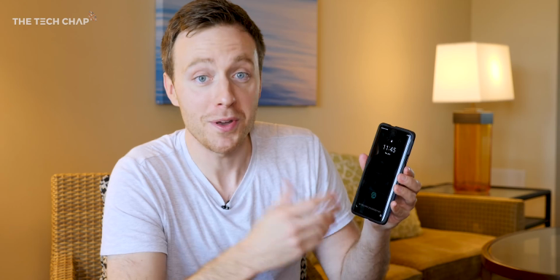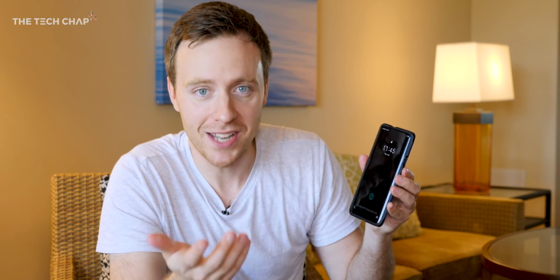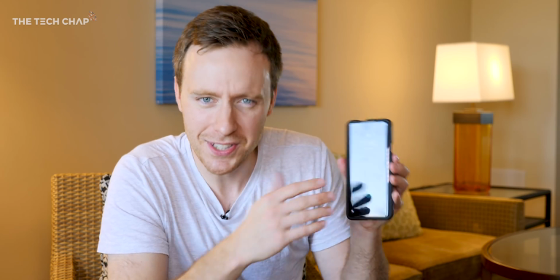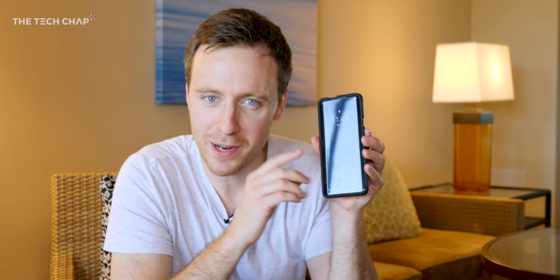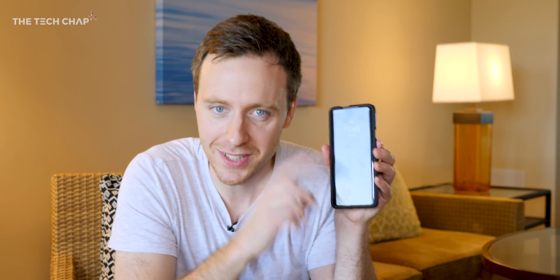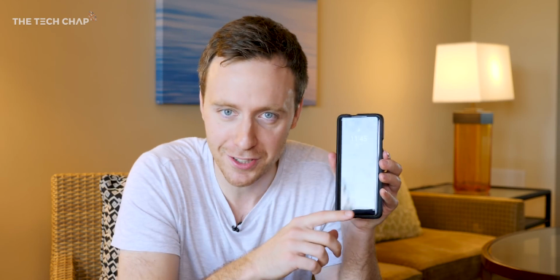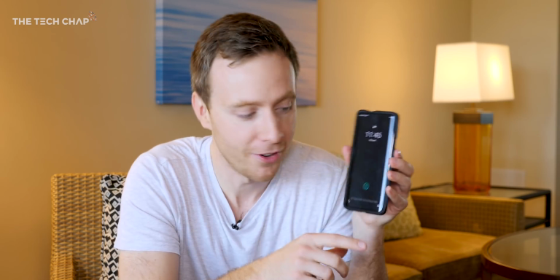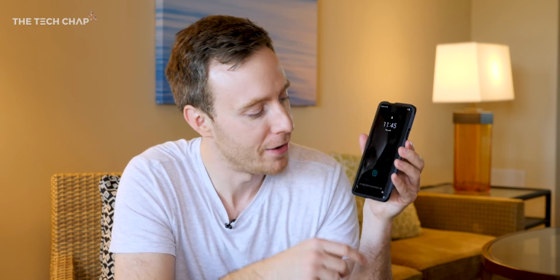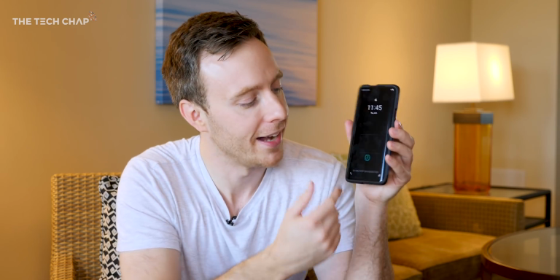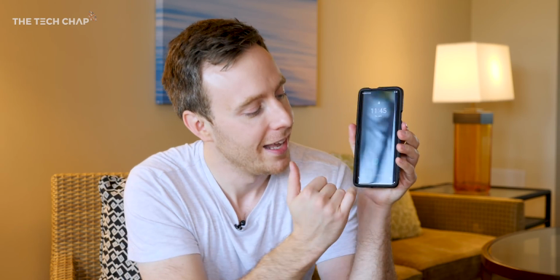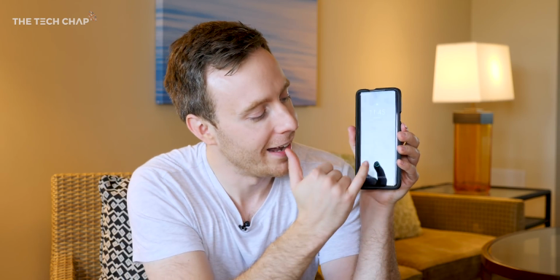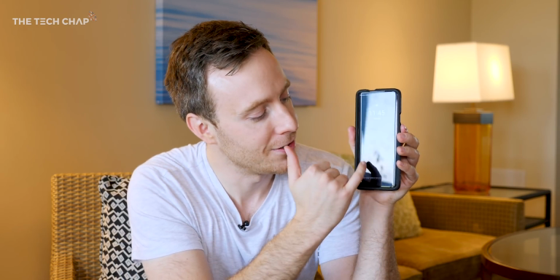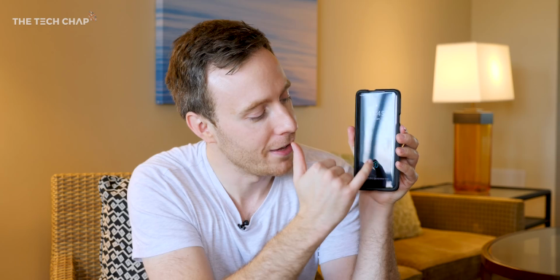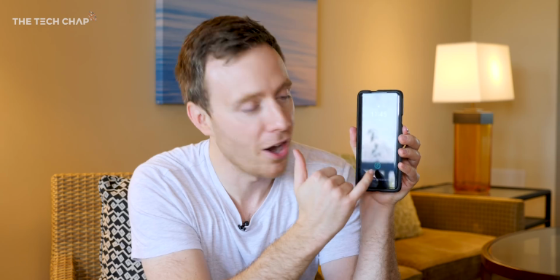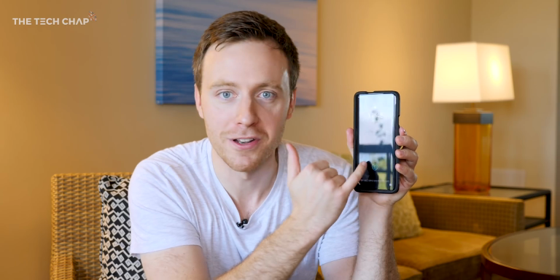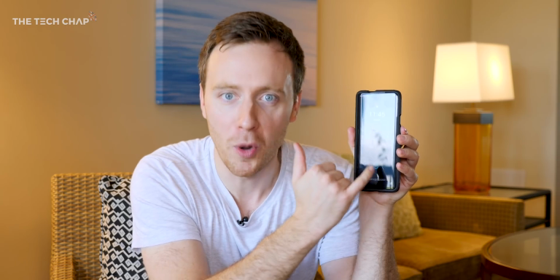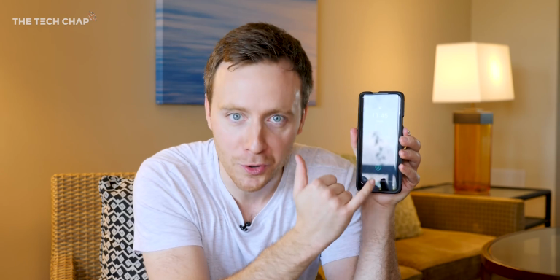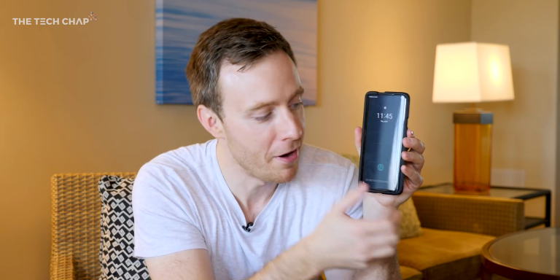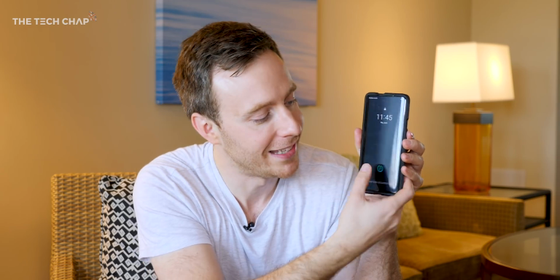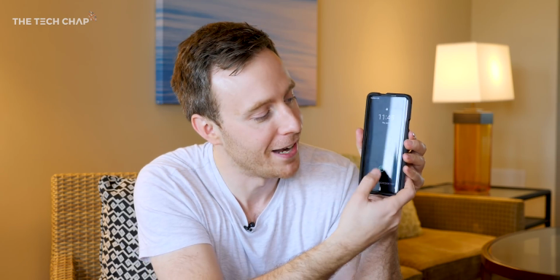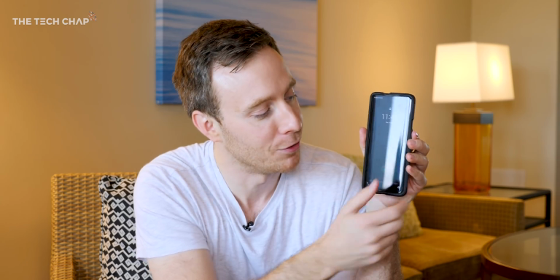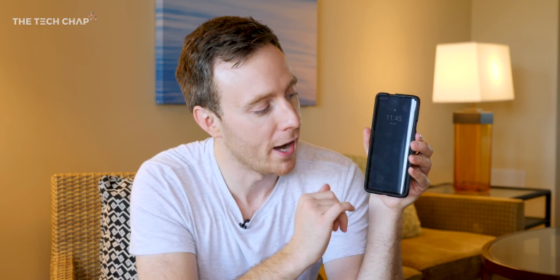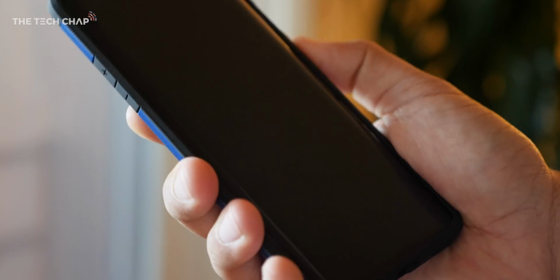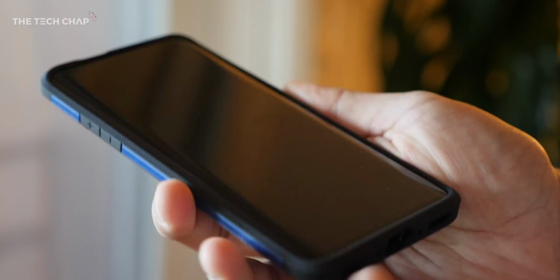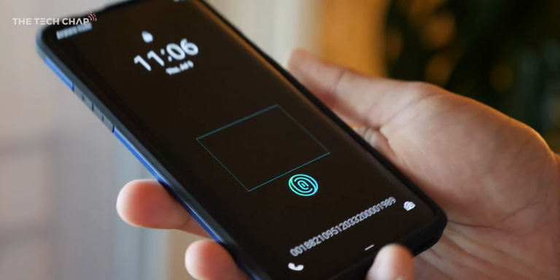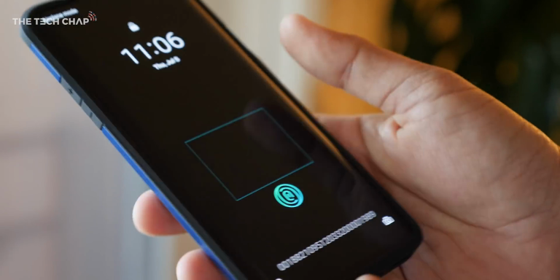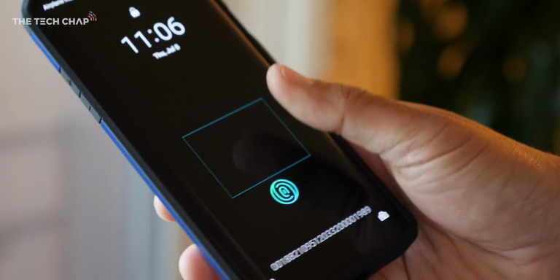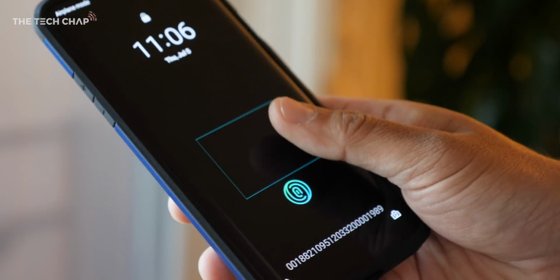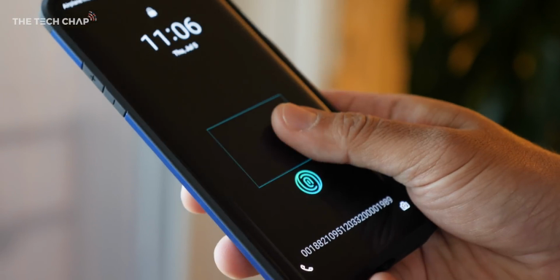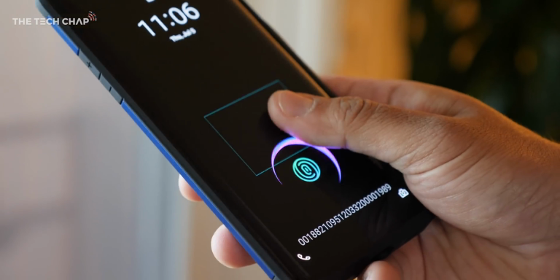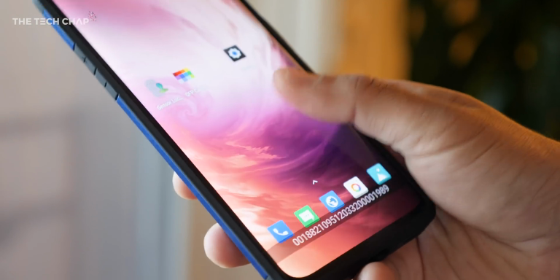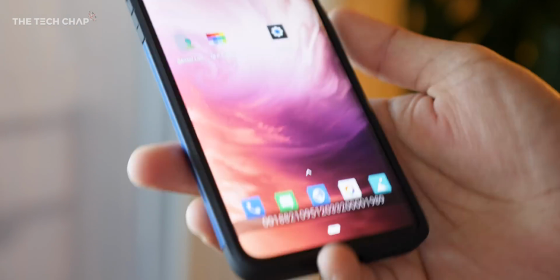This is a bit of a test phone. It's got the current optical reader down here as well, but they're using this device to demo the new technology.